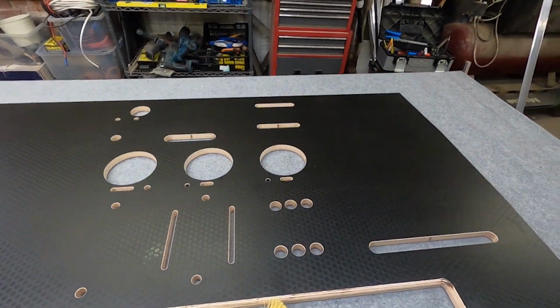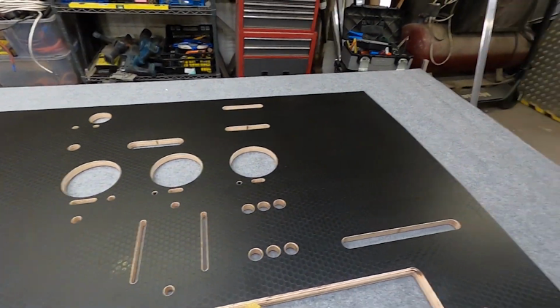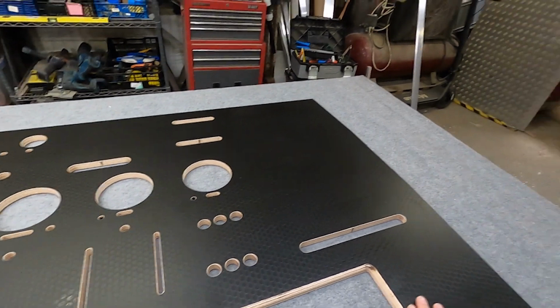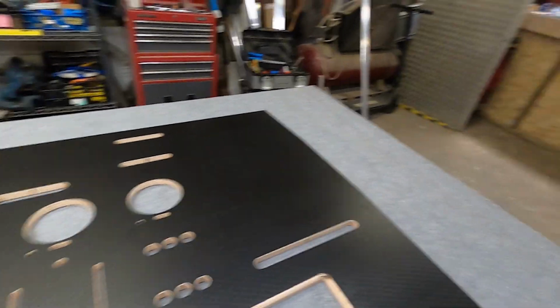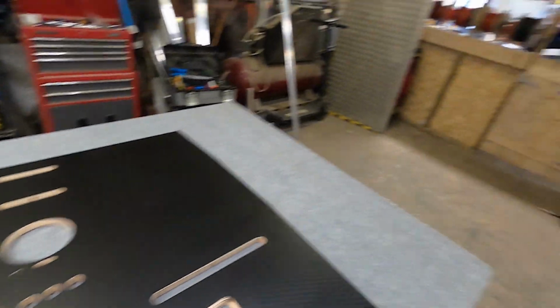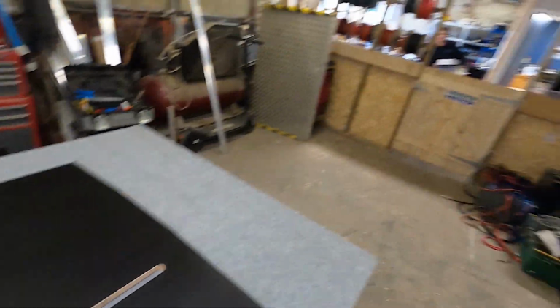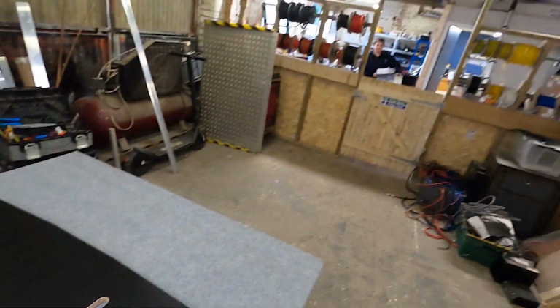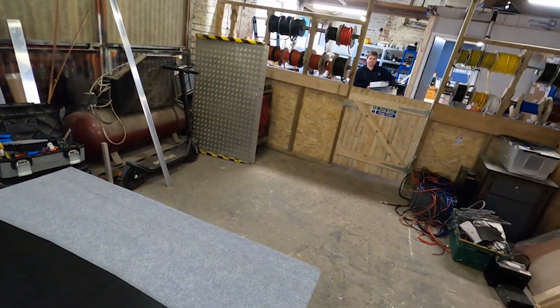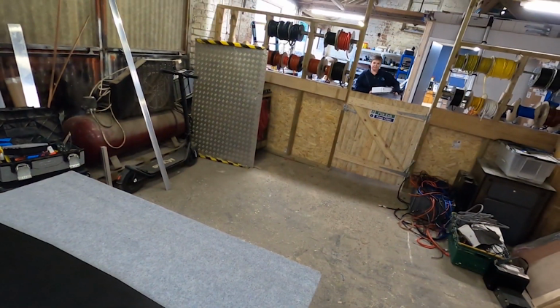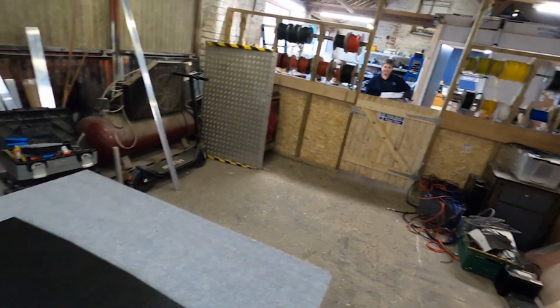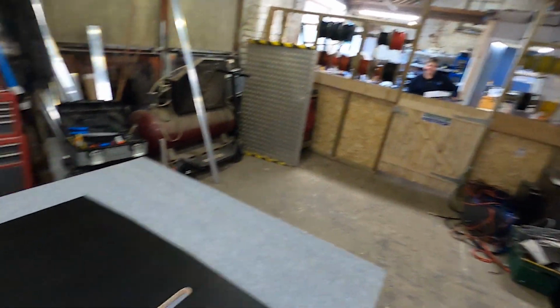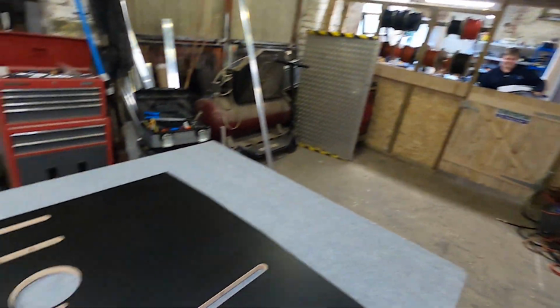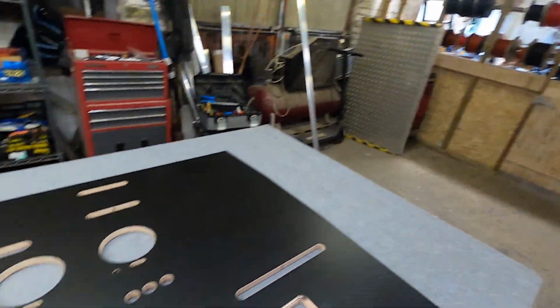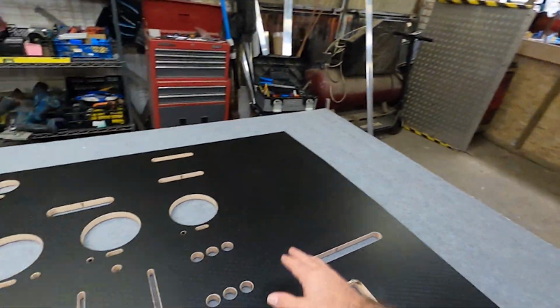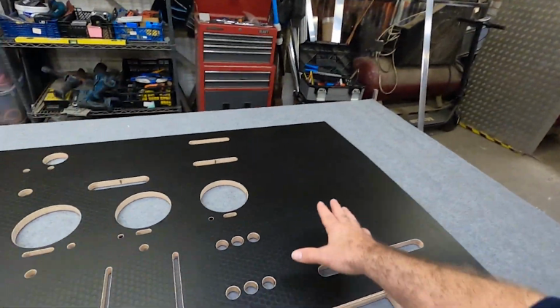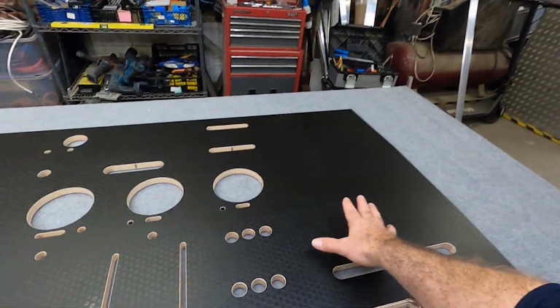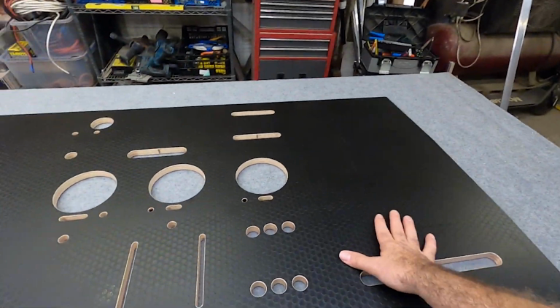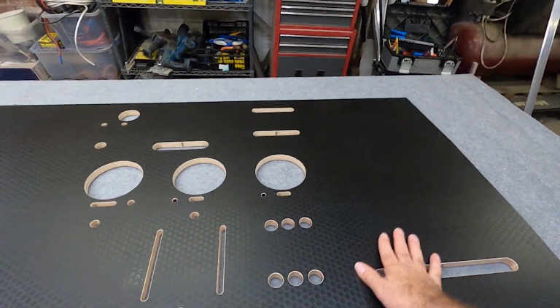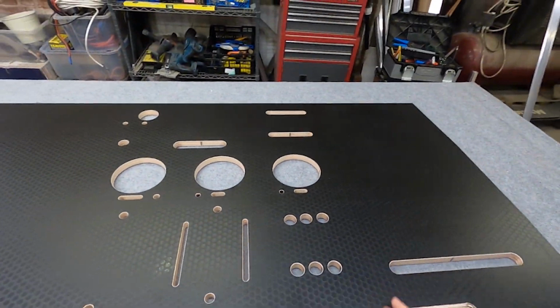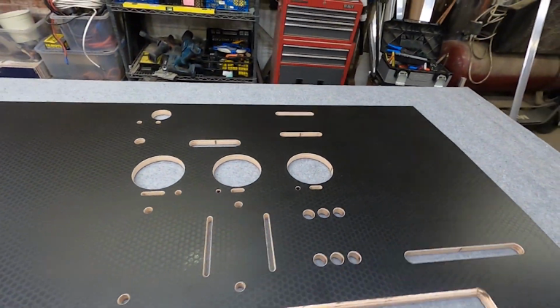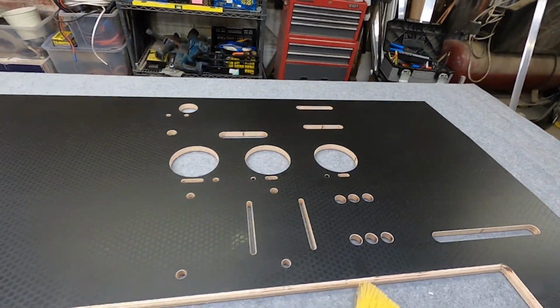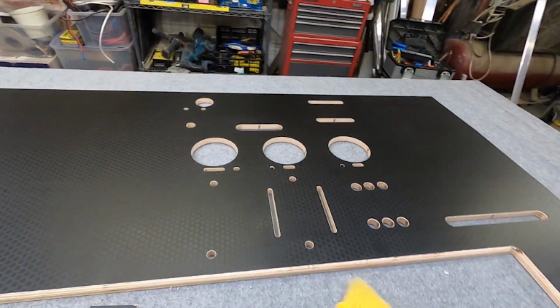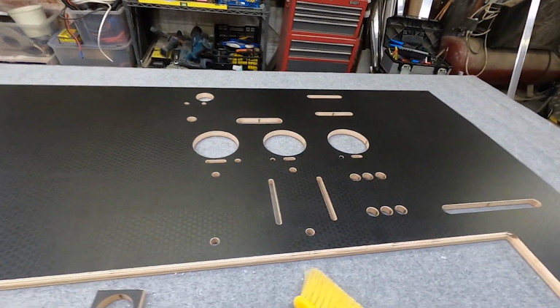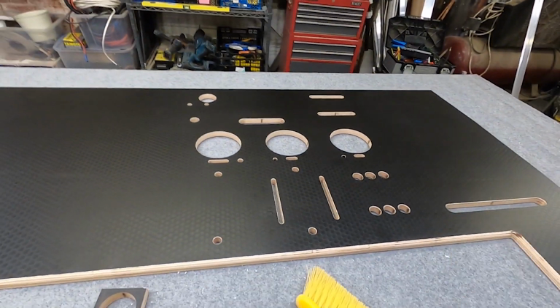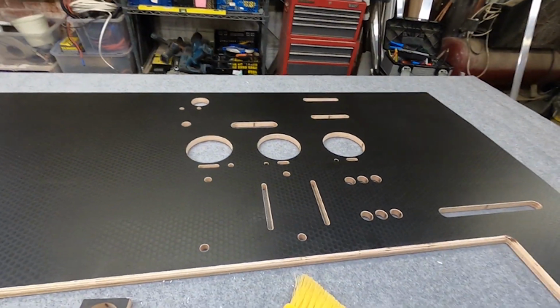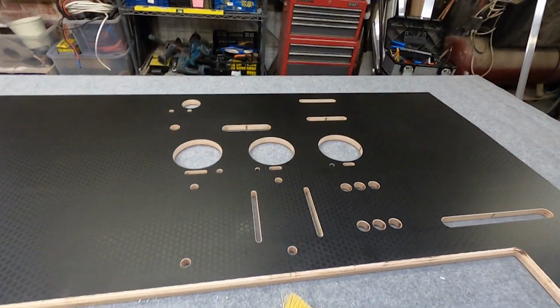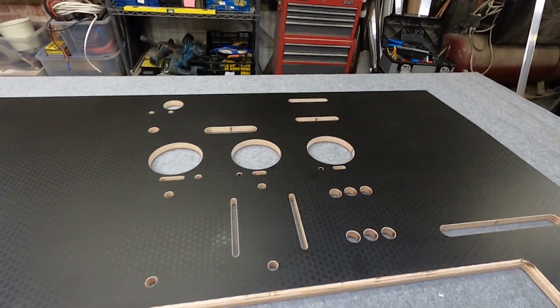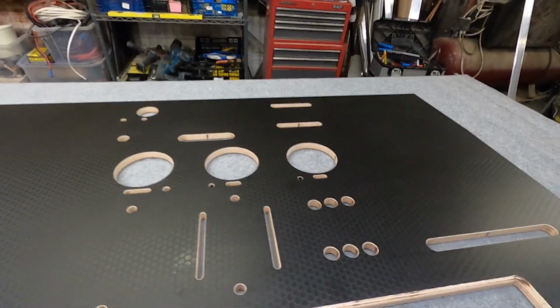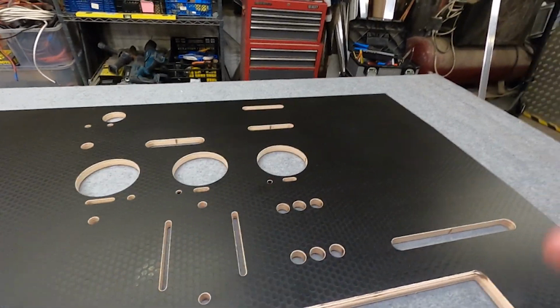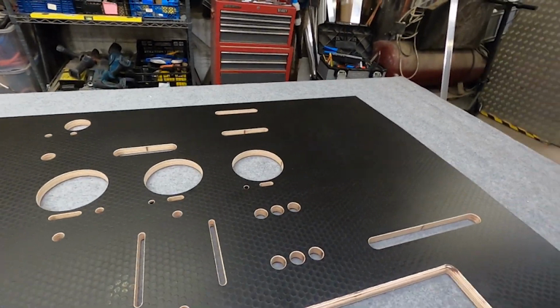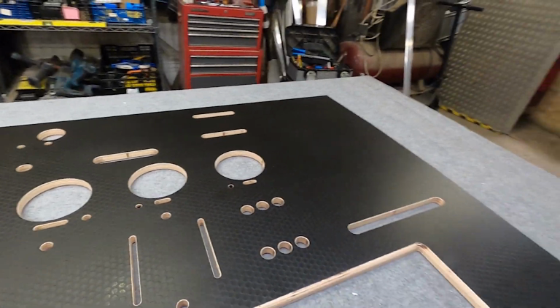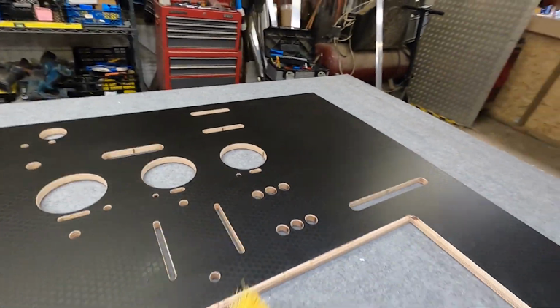We've got a load of parts here — Natalie's bringing all the parts over. We've got a big inverter, a couple of DC chargers, MPPT, the usual bits and pieces.